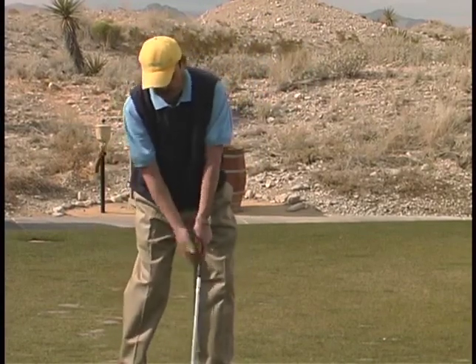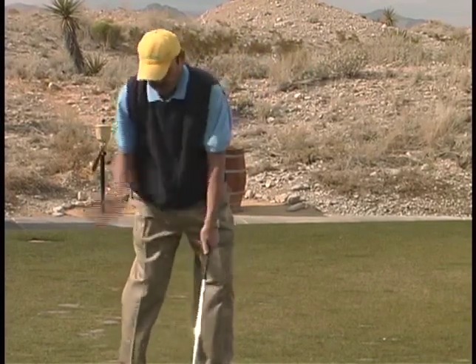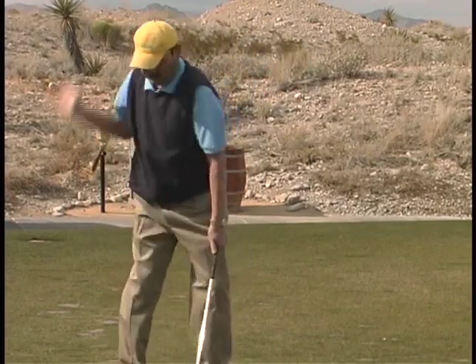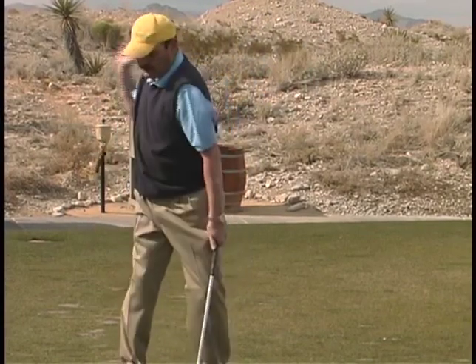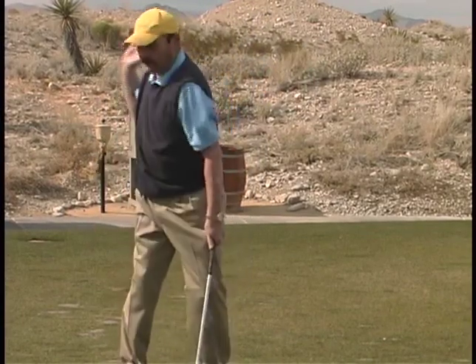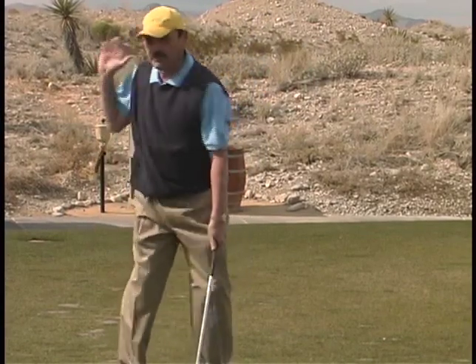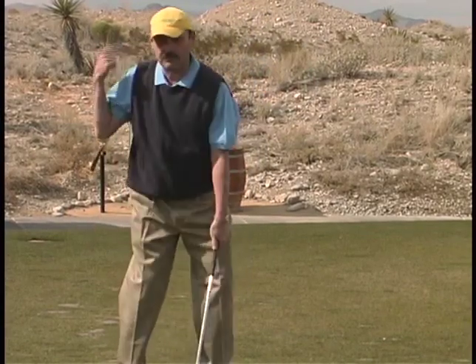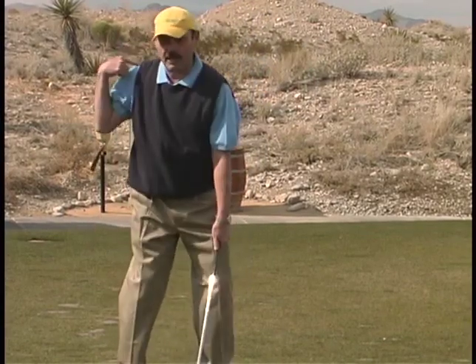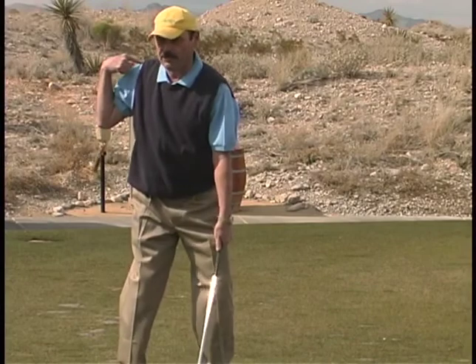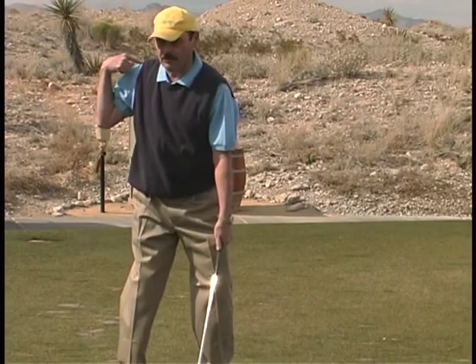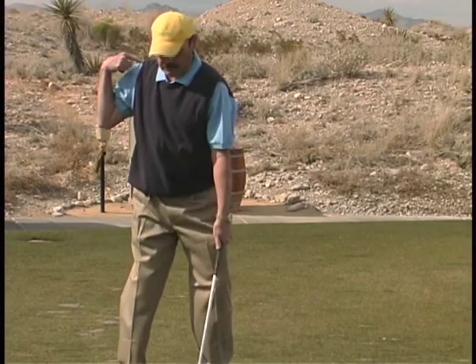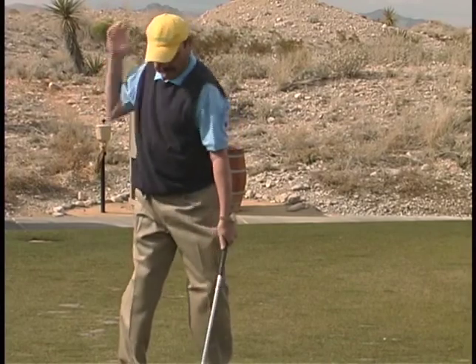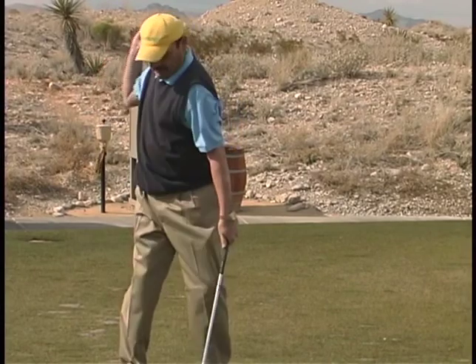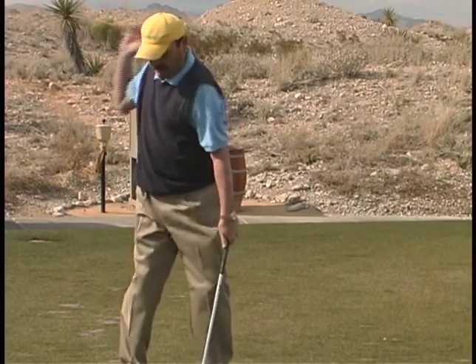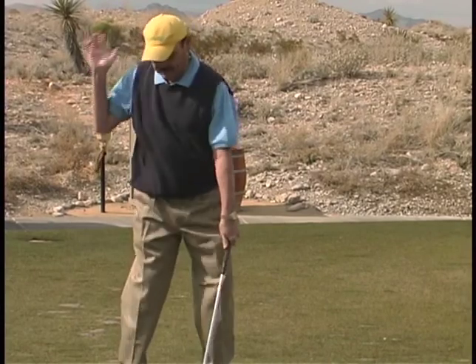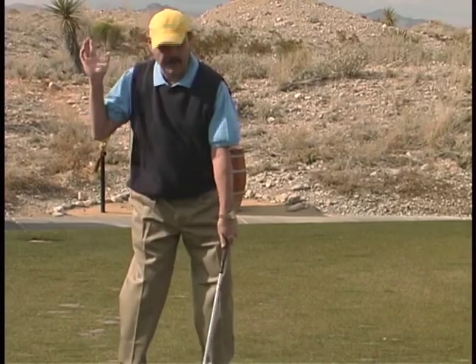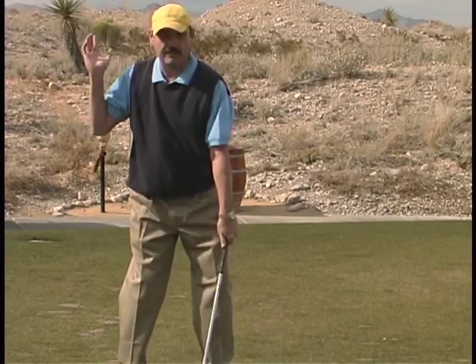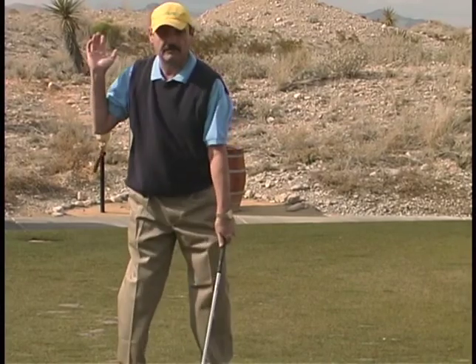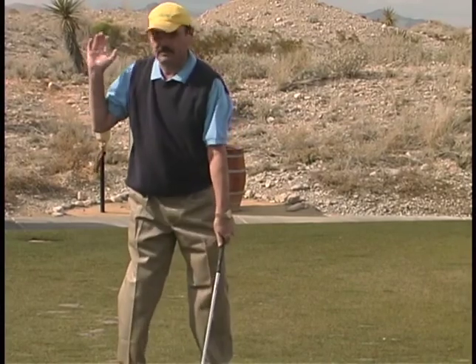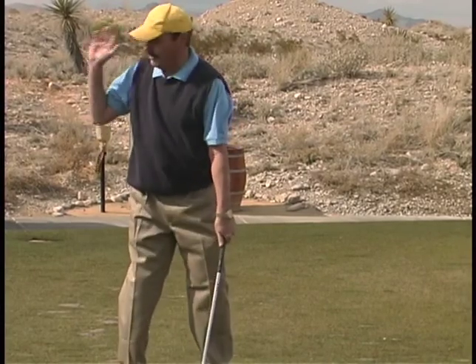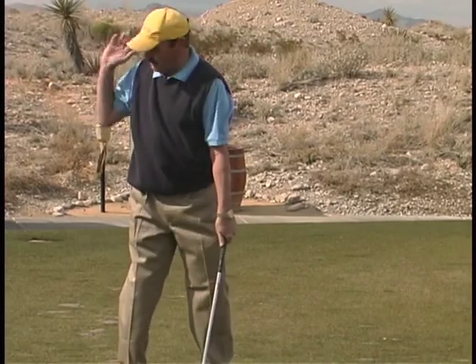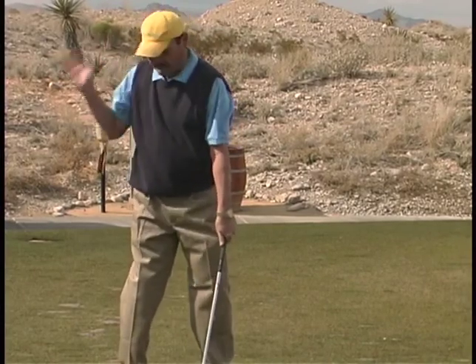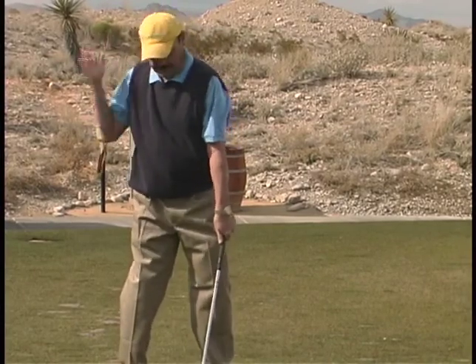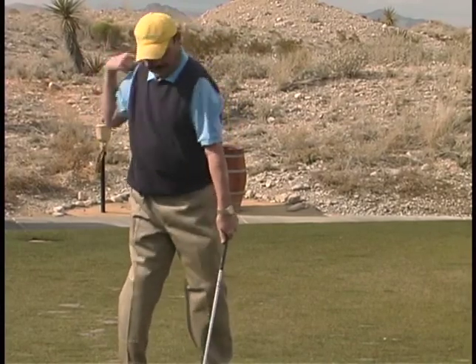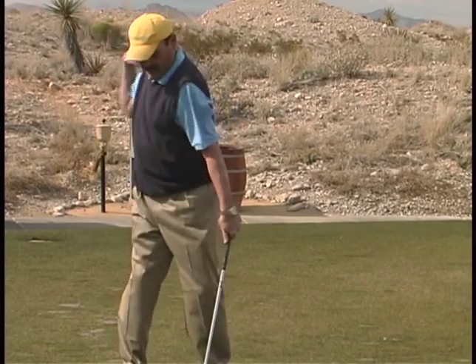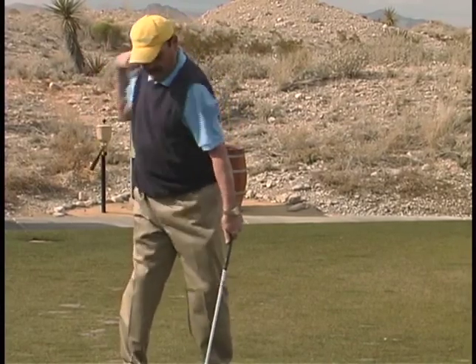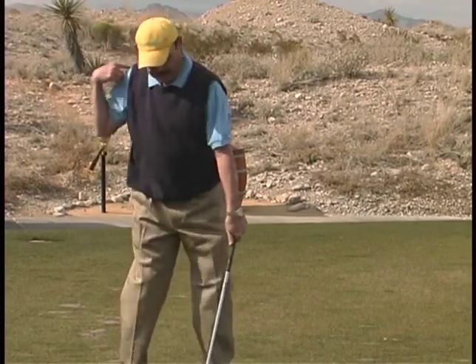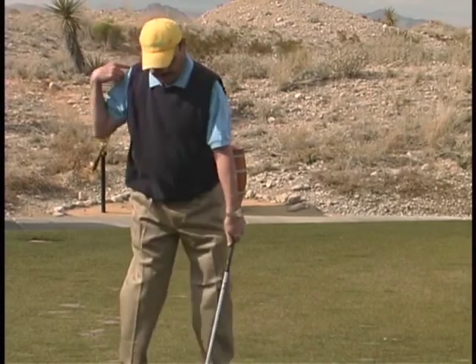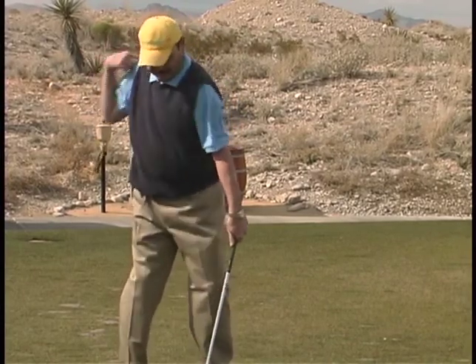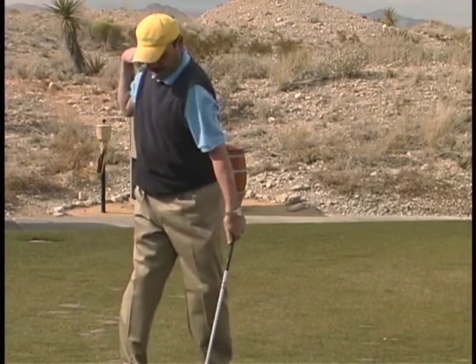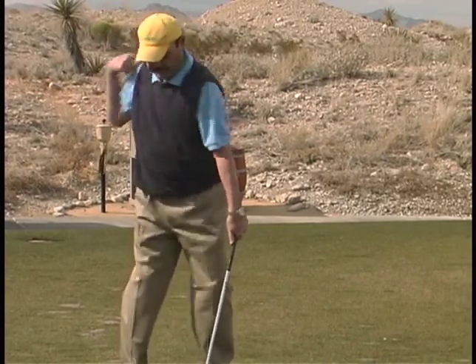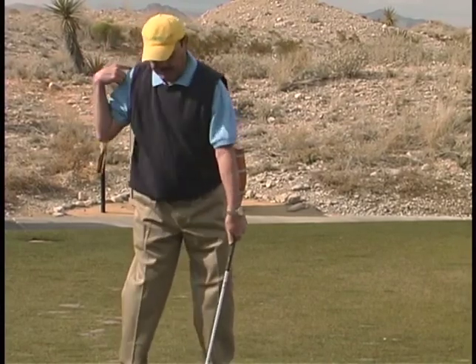If I start with this right shoulder, I'm dead. You're dead every time from here.